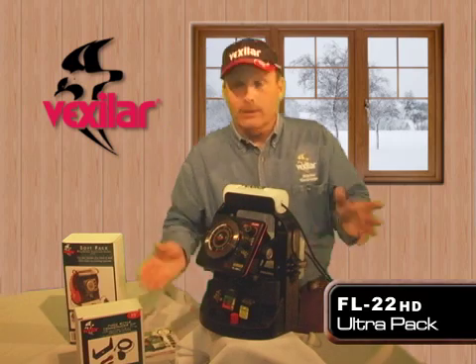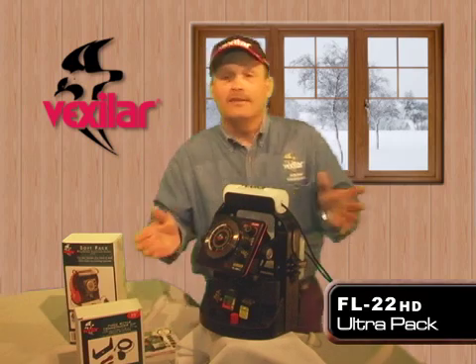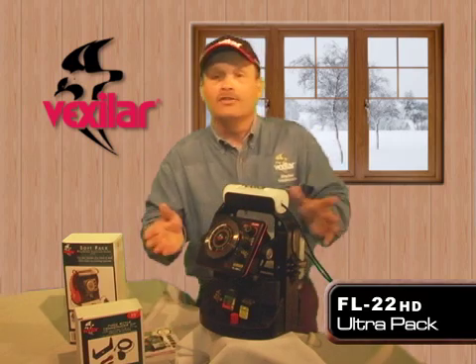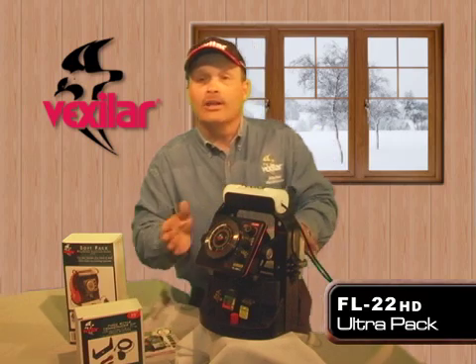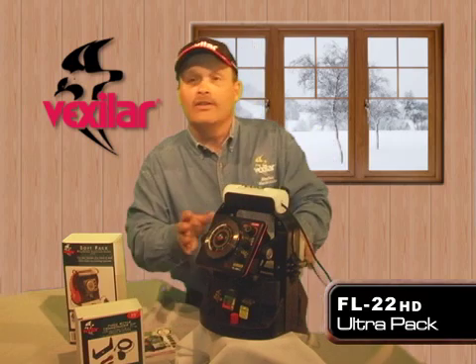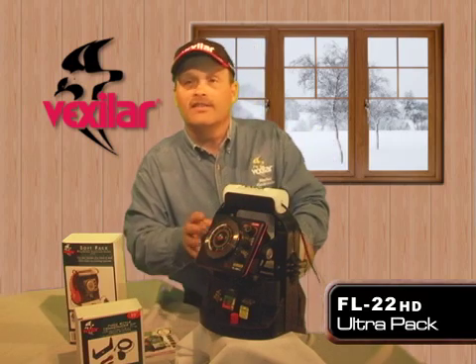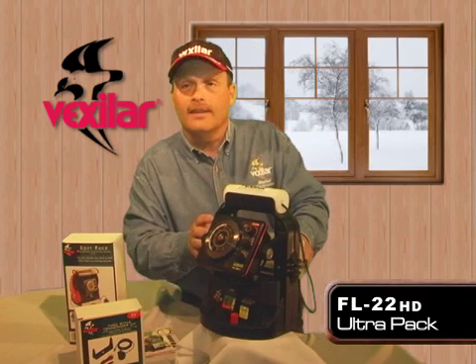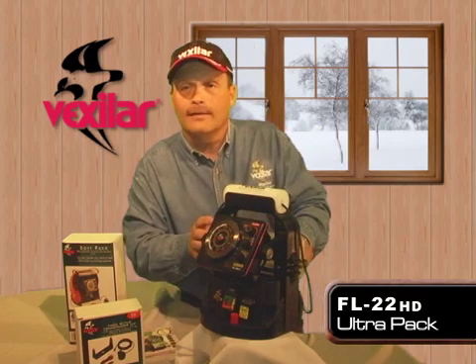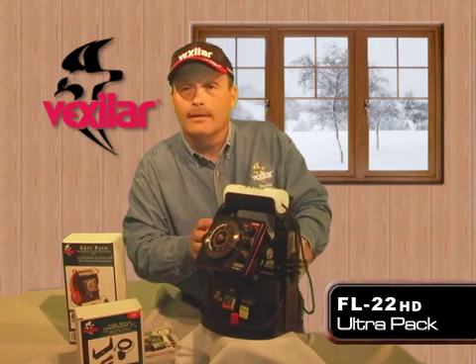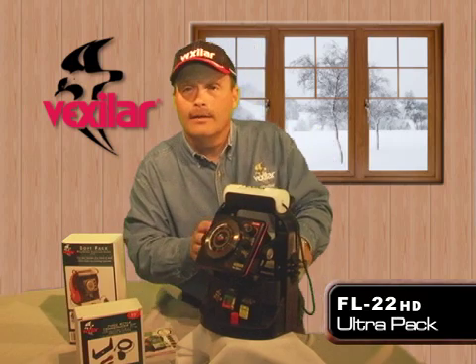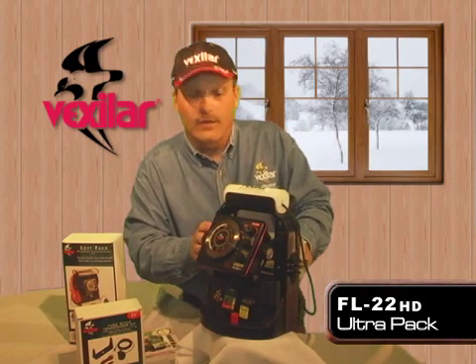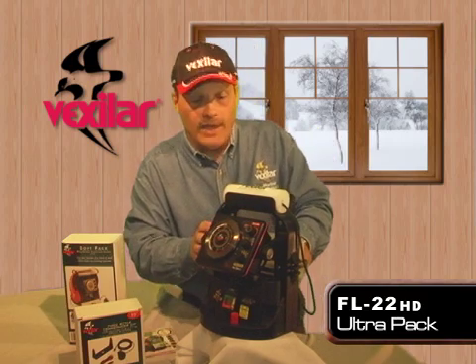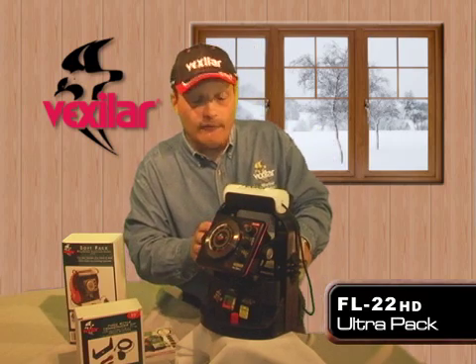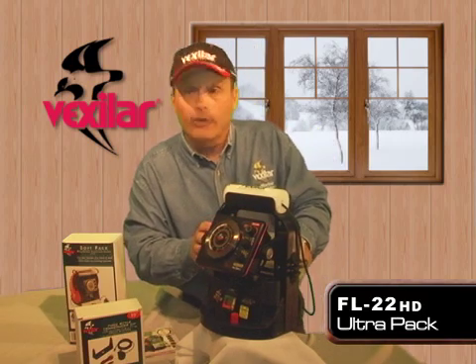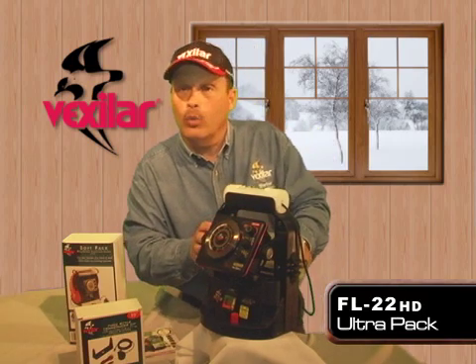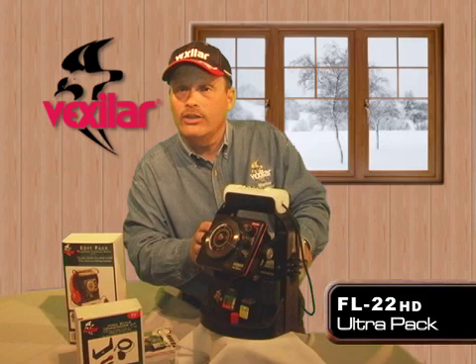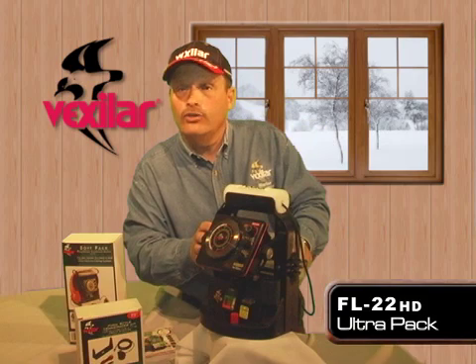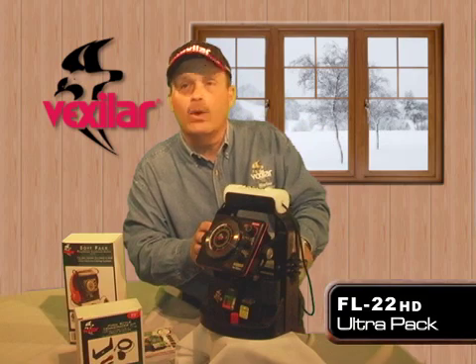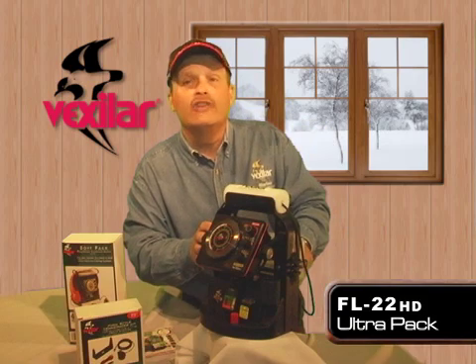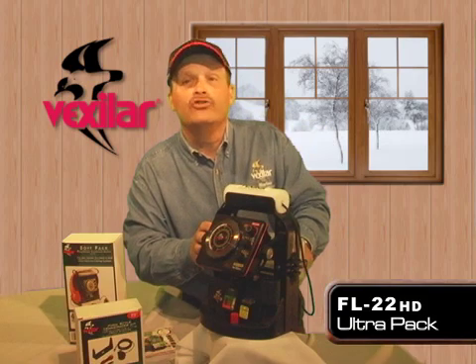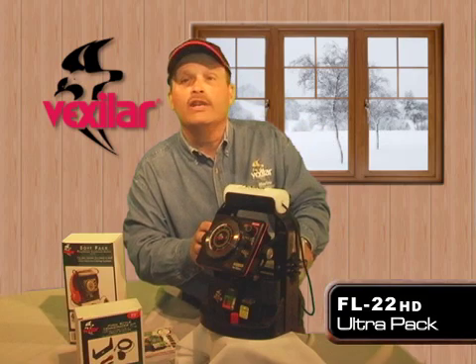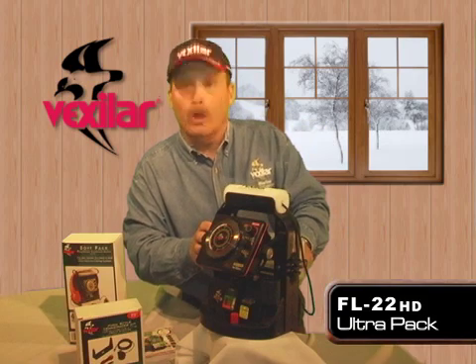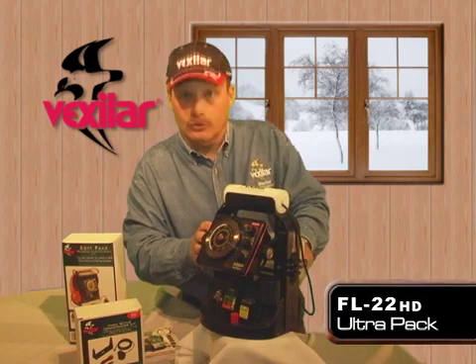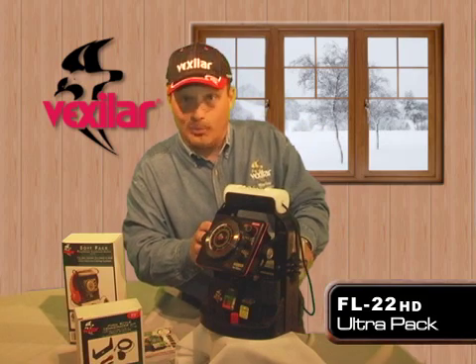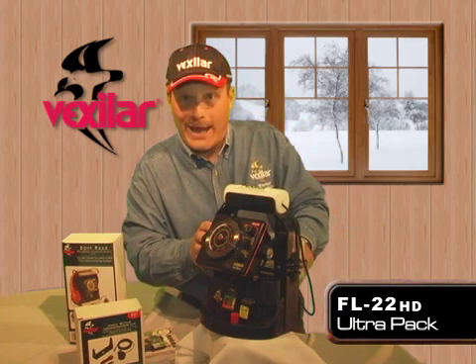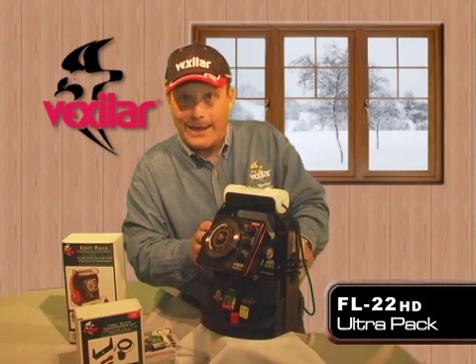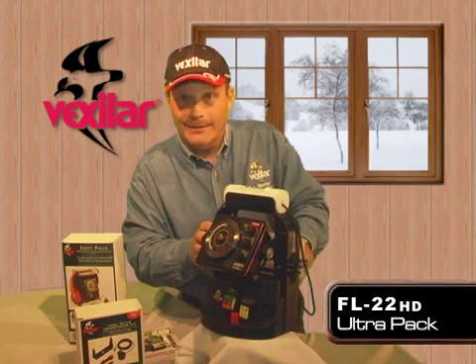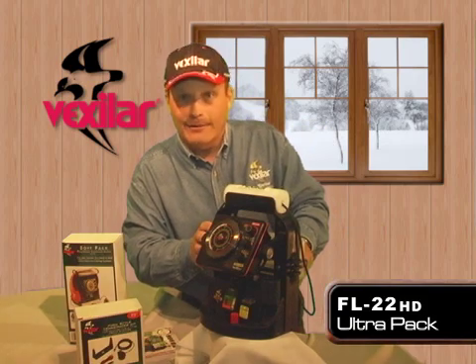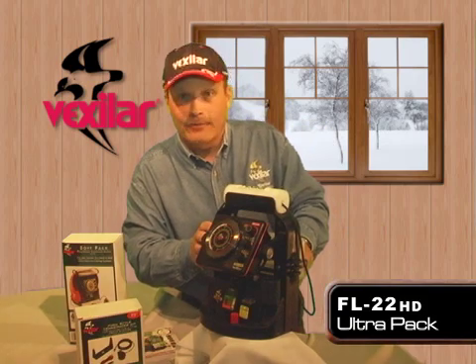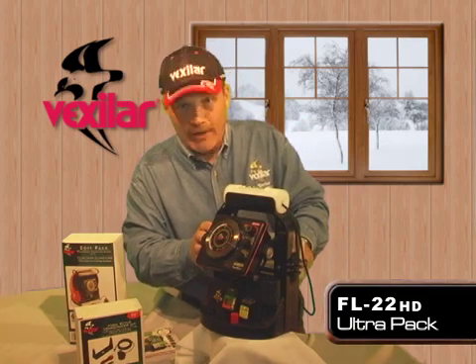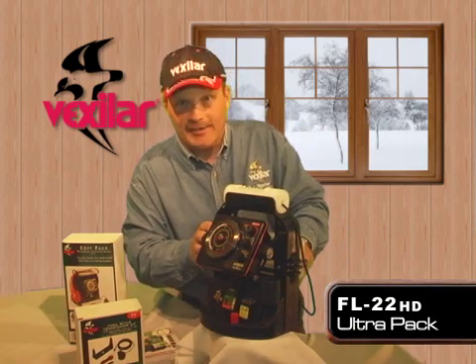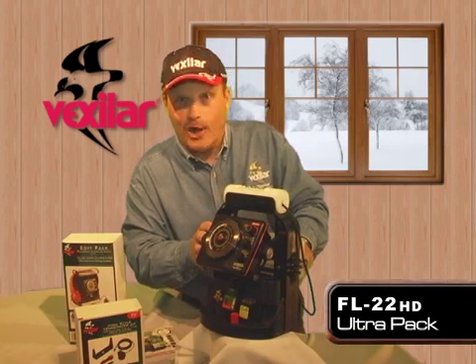Ladies and gentlemen, this is the FL22HD UltraPak from Vexilar.